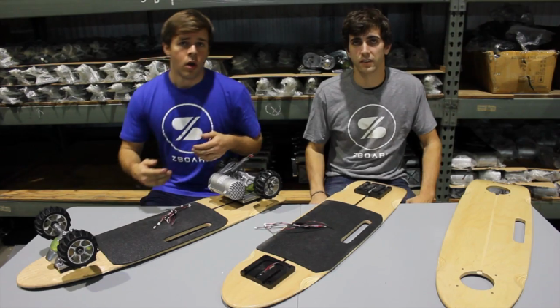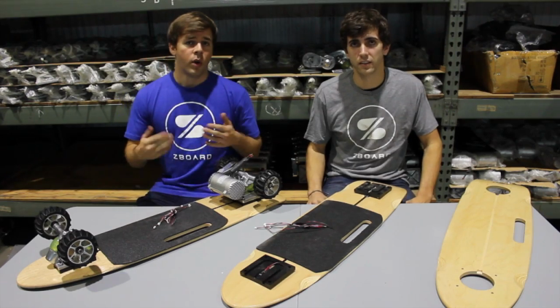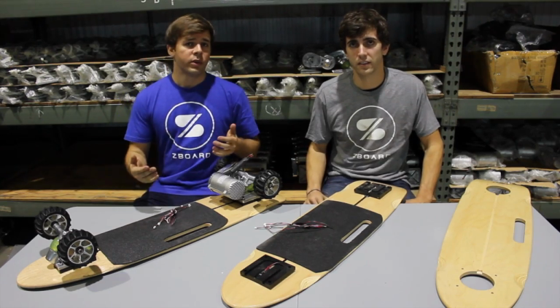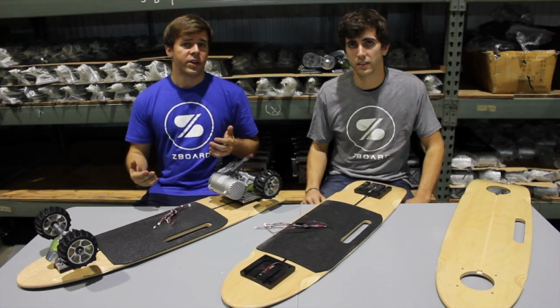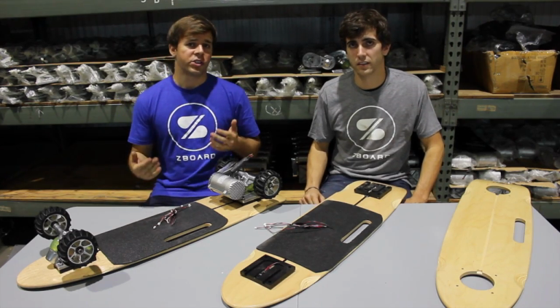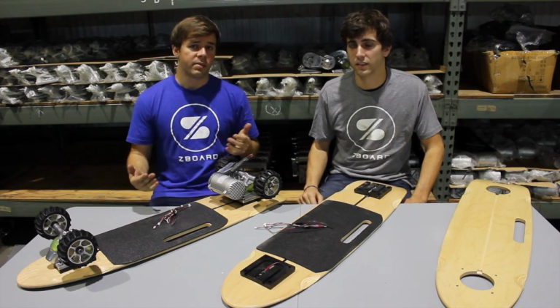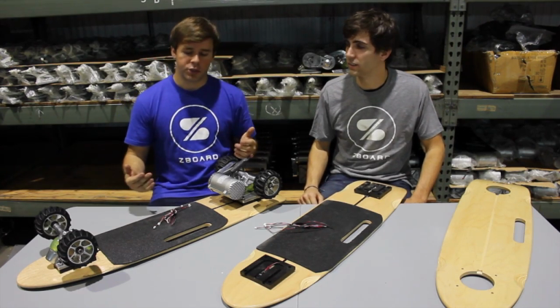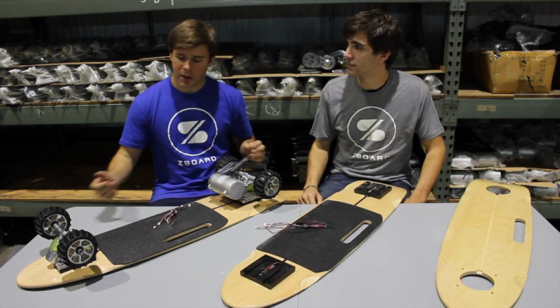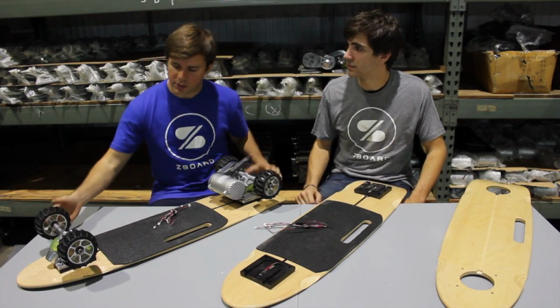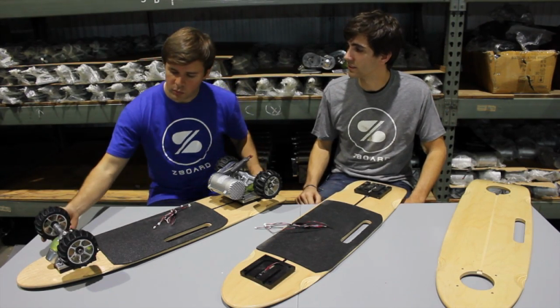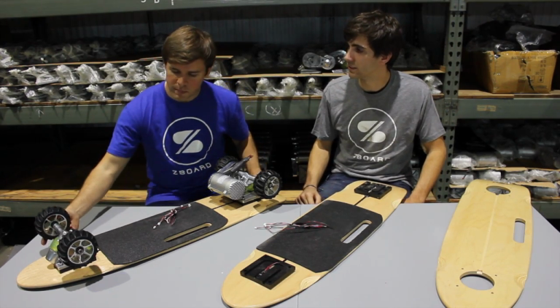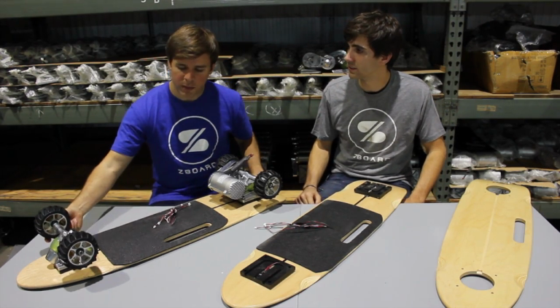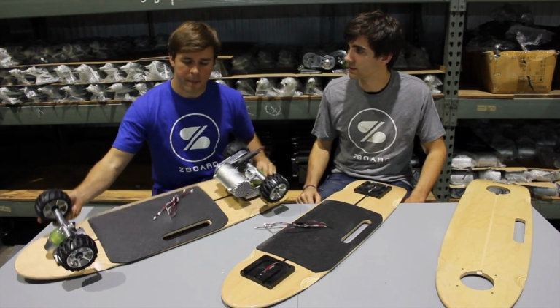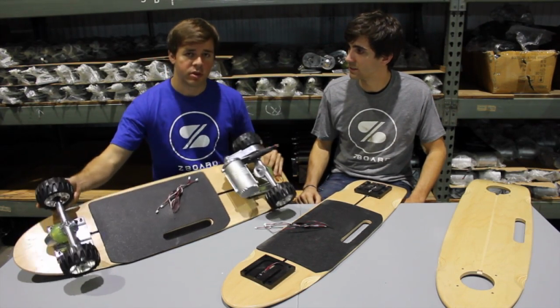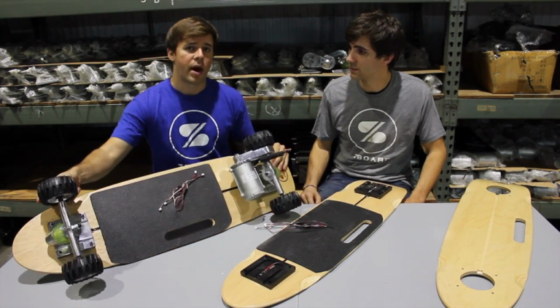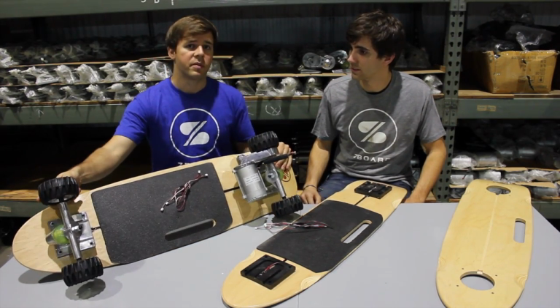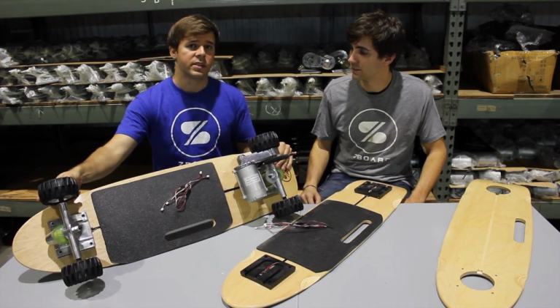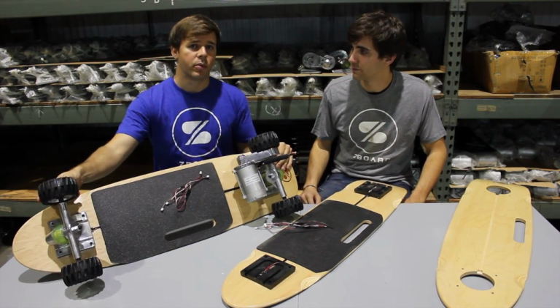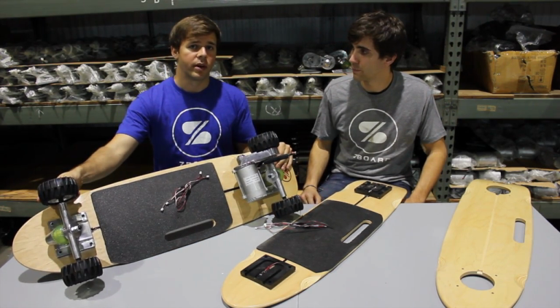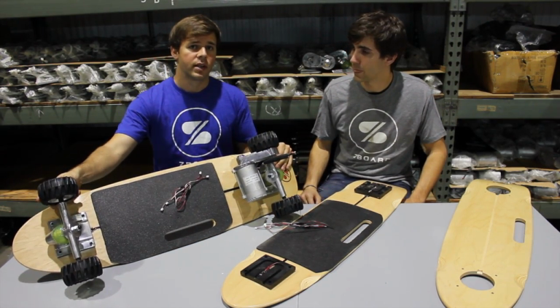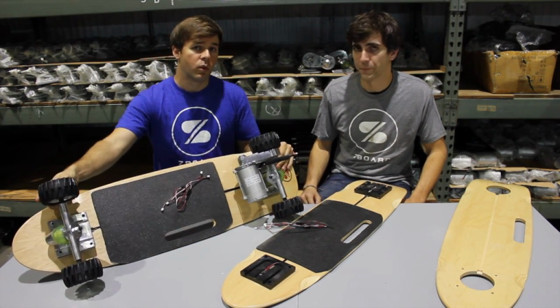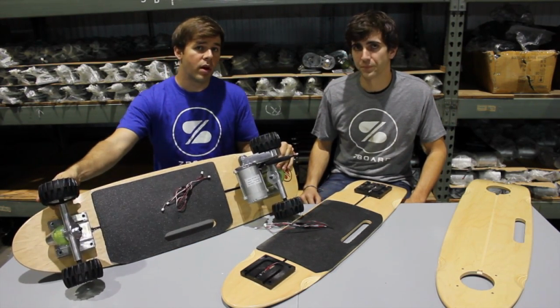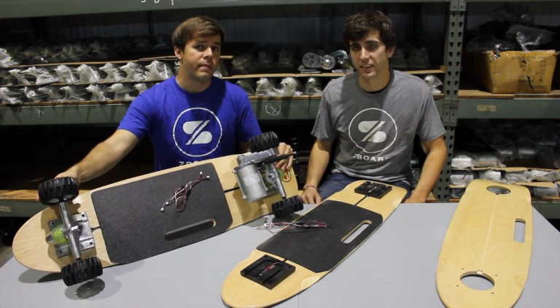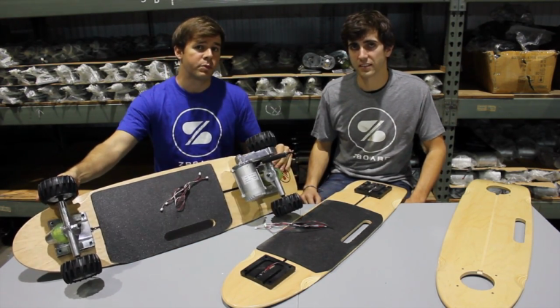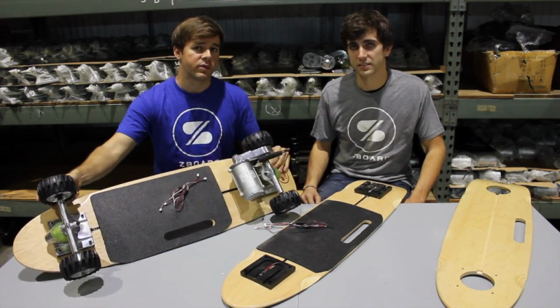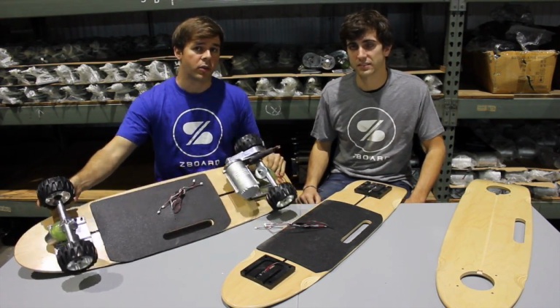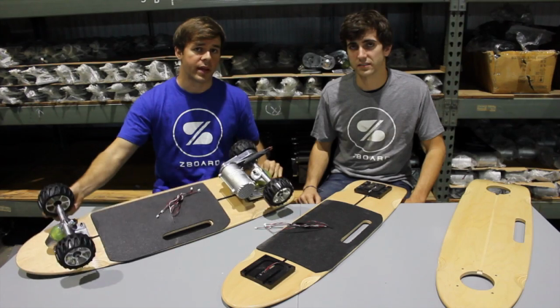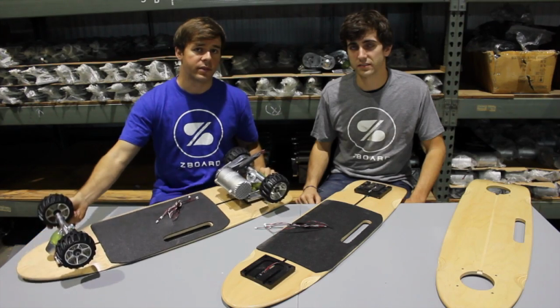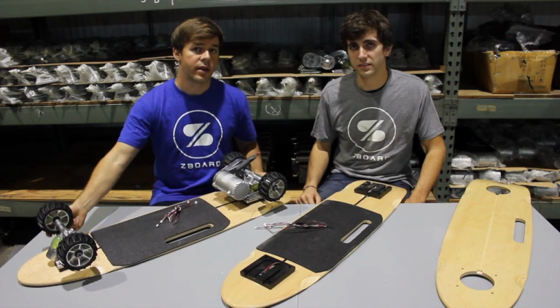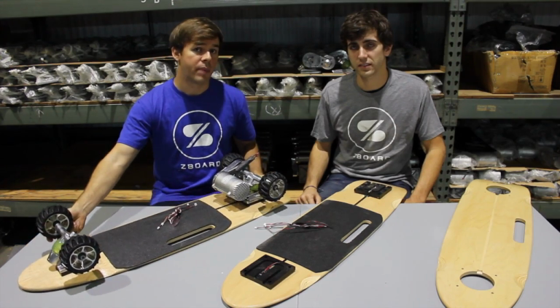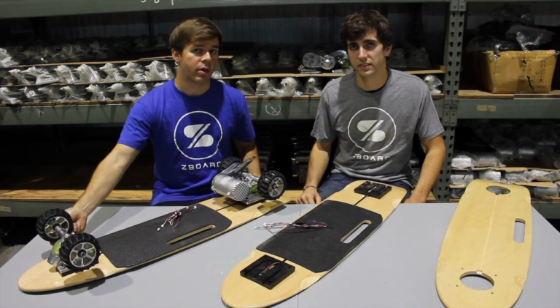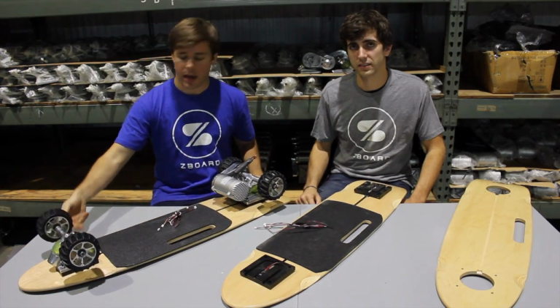Once we've finished assembling the trucks, we mount them up to the bottom of the Z-Board, leaving one major piece of hardware left — the battery box.